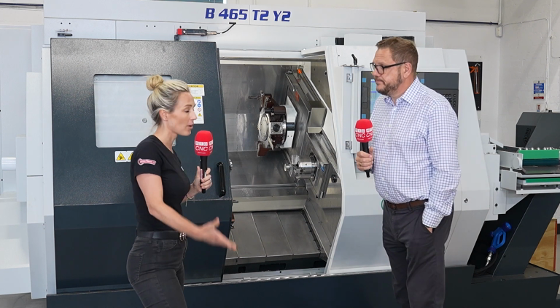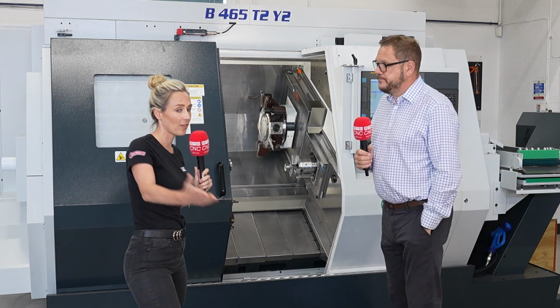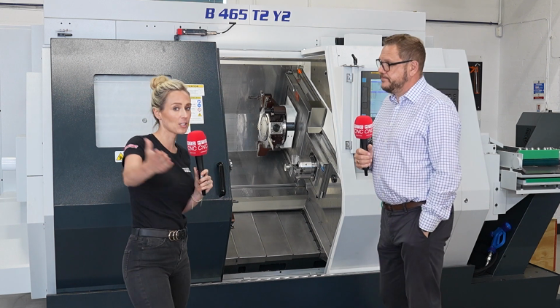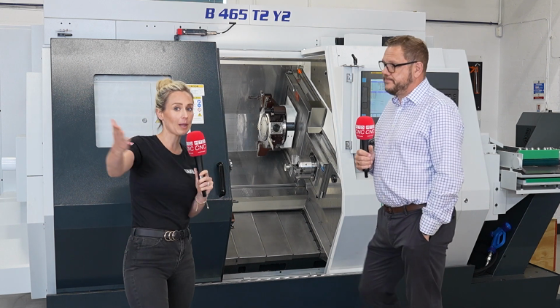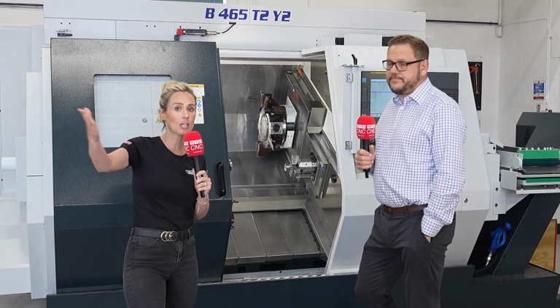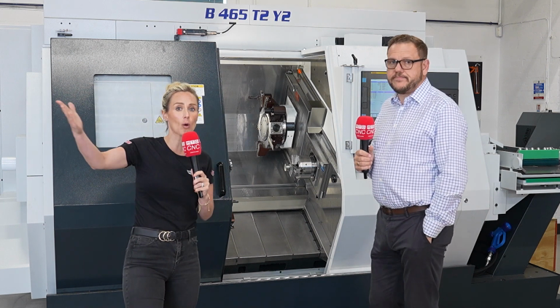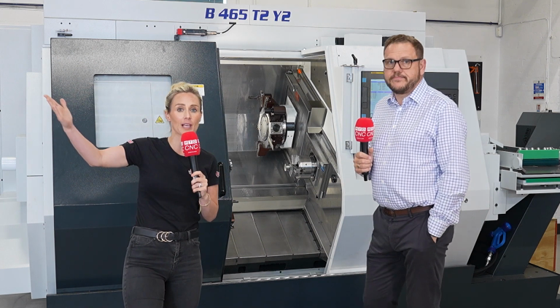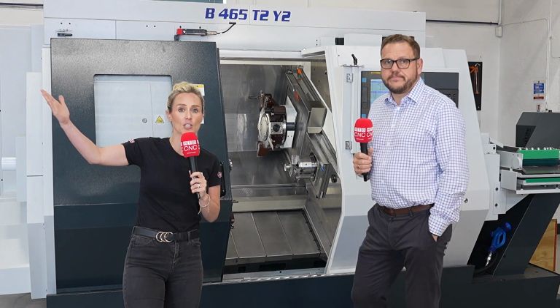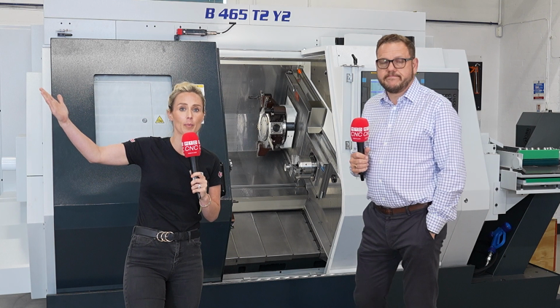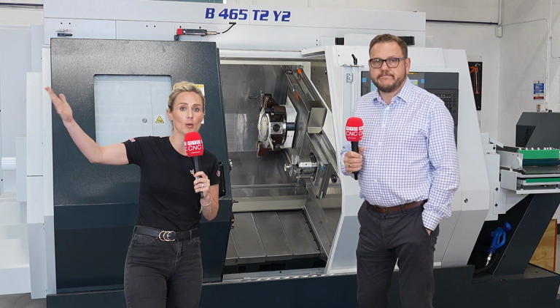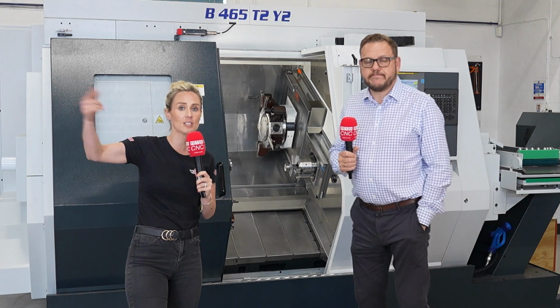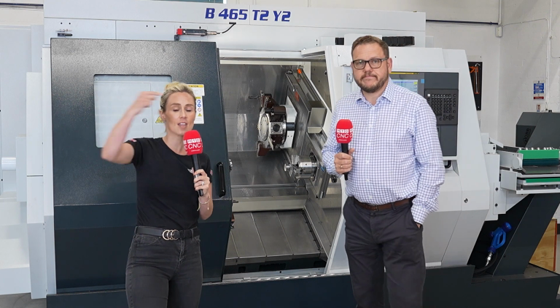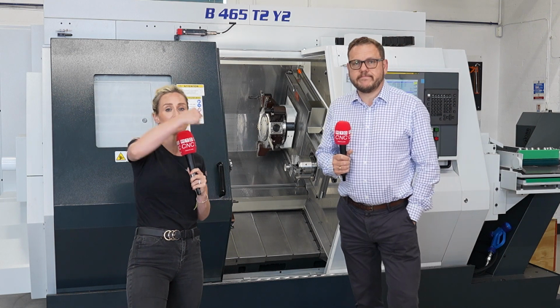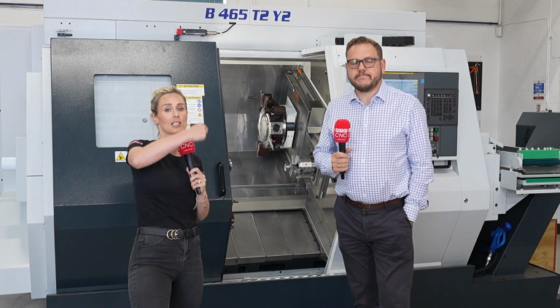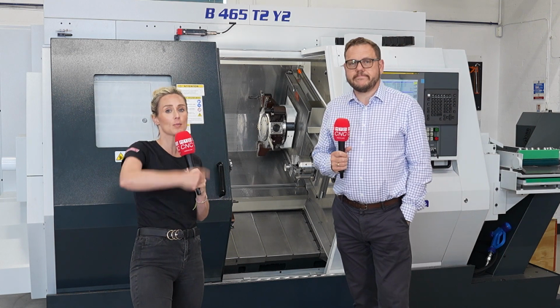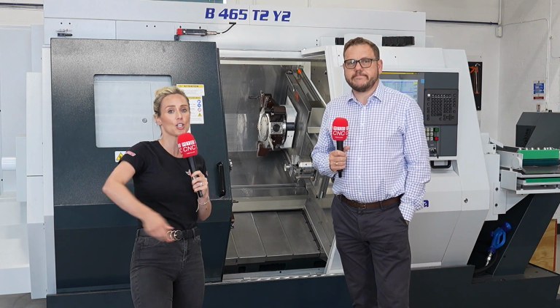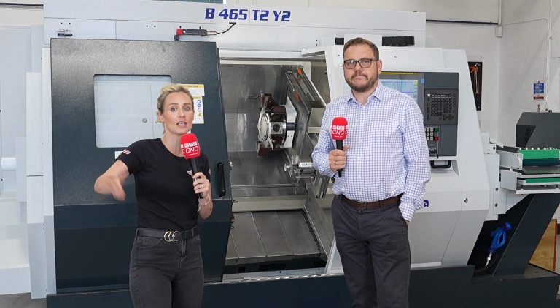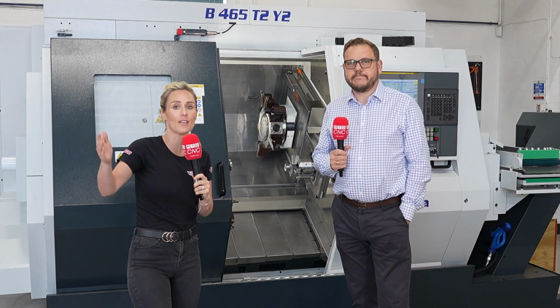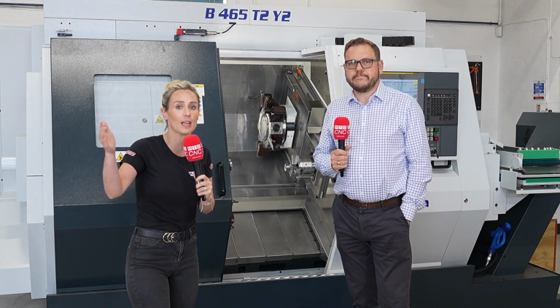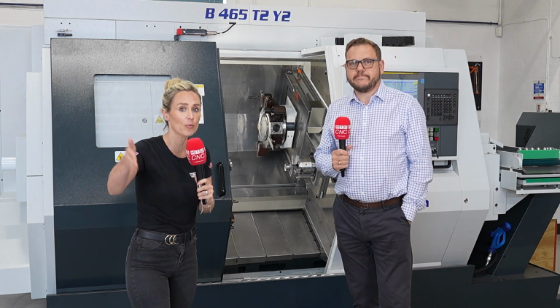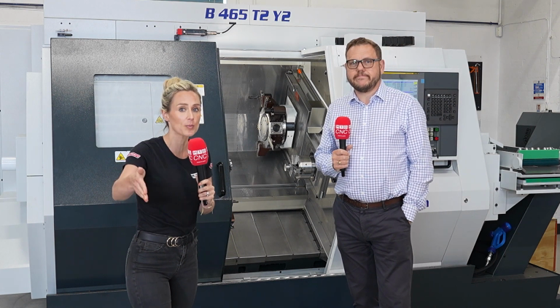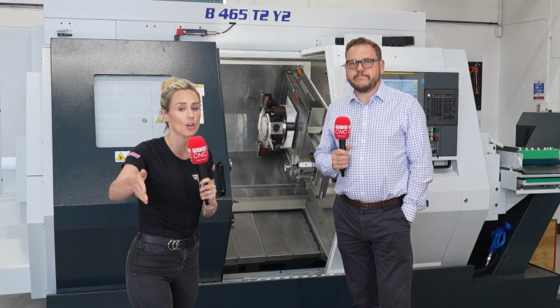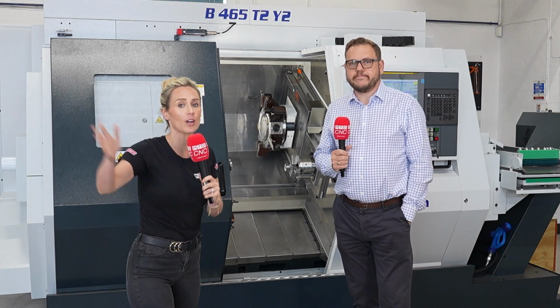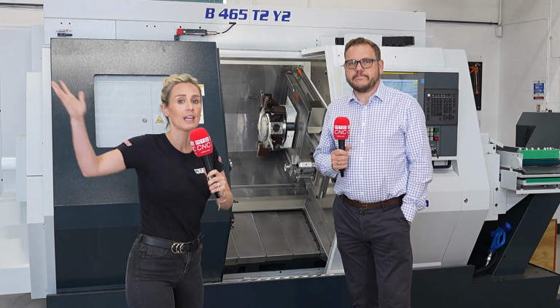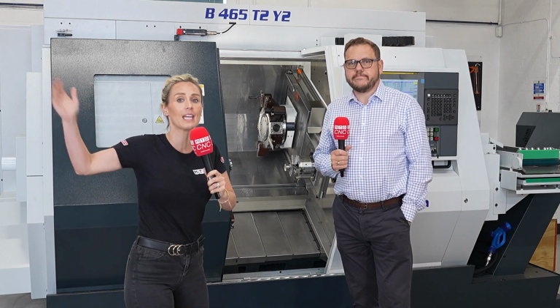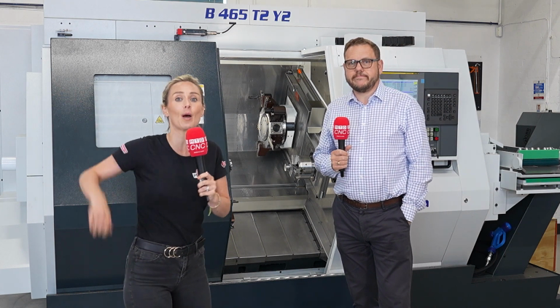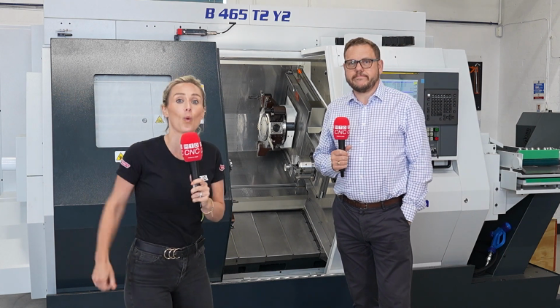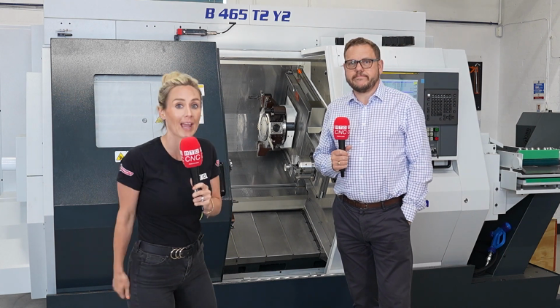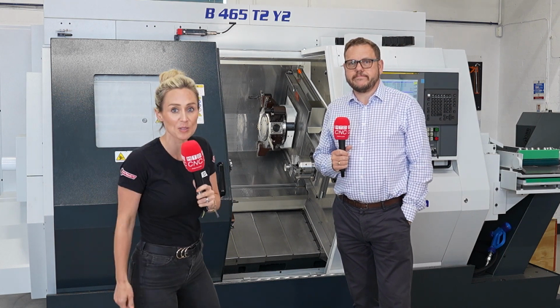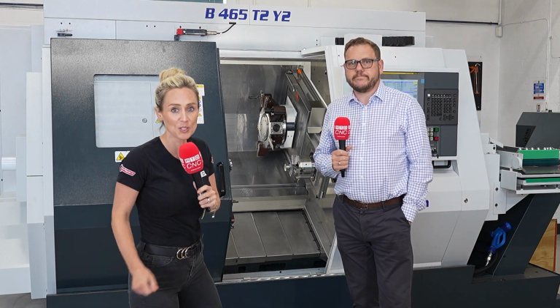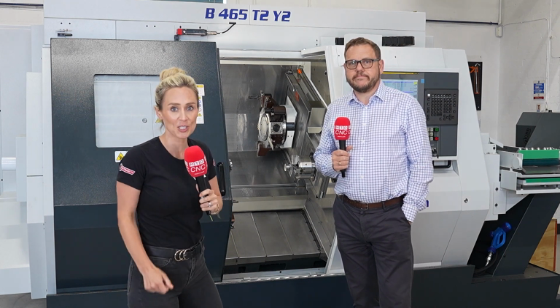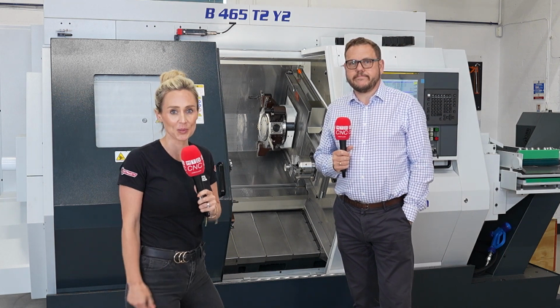Perfect — if you're making complex components, this is the machine available from stock here at White House Machine Tools.